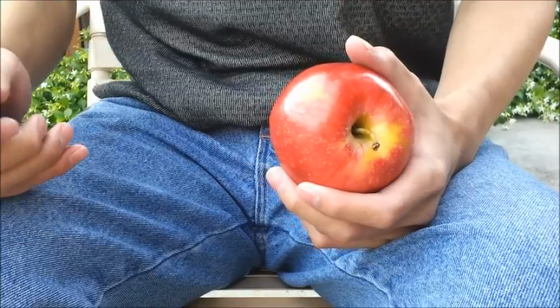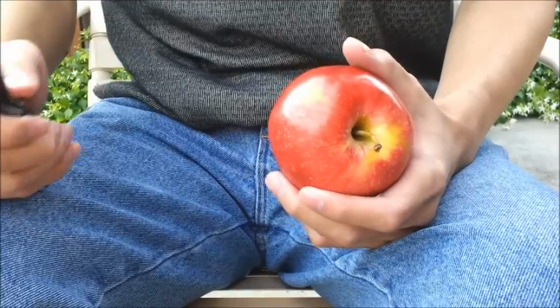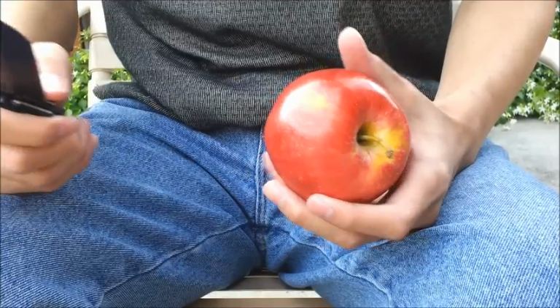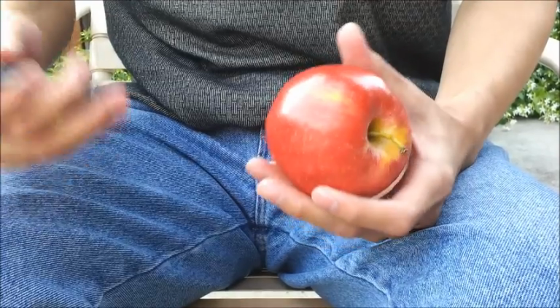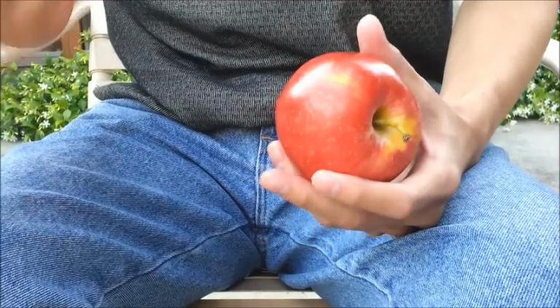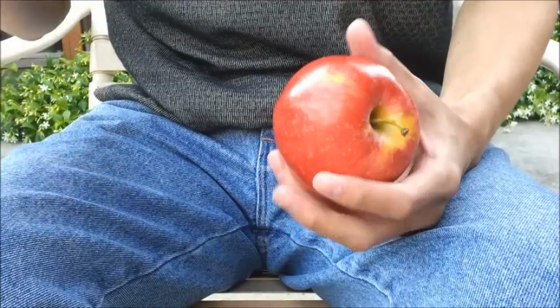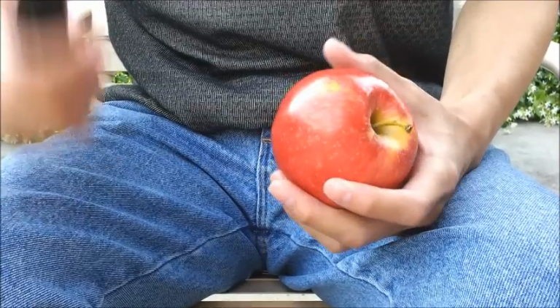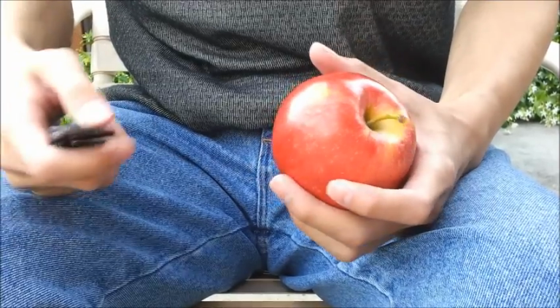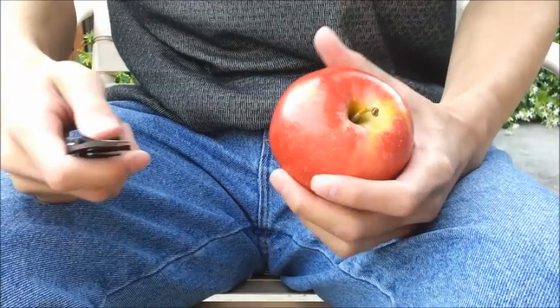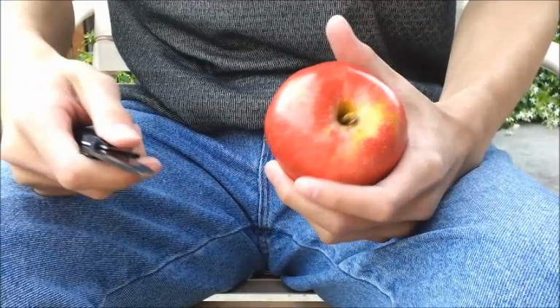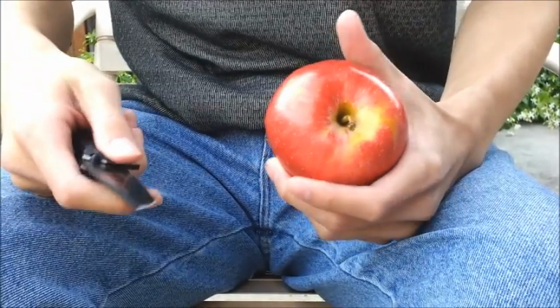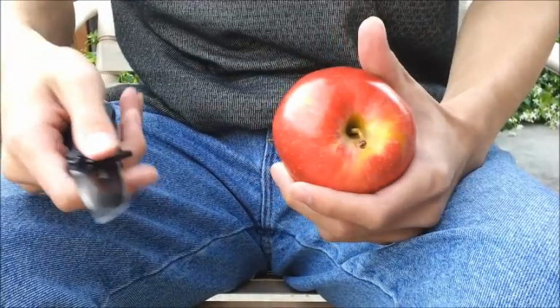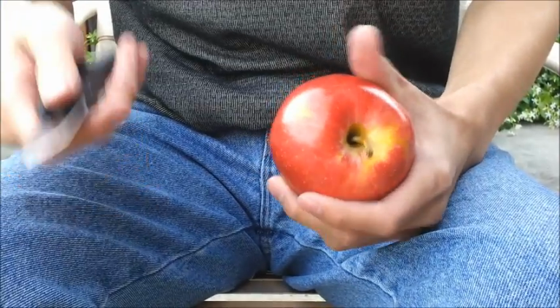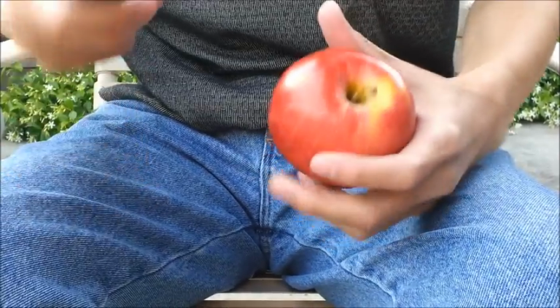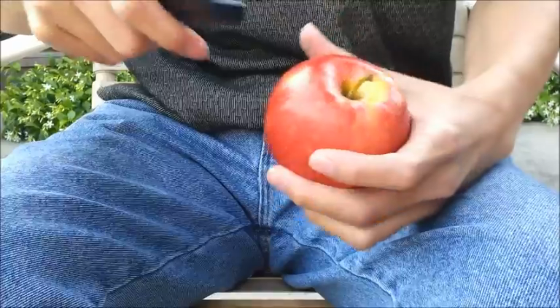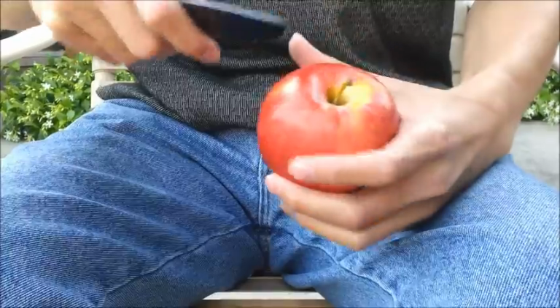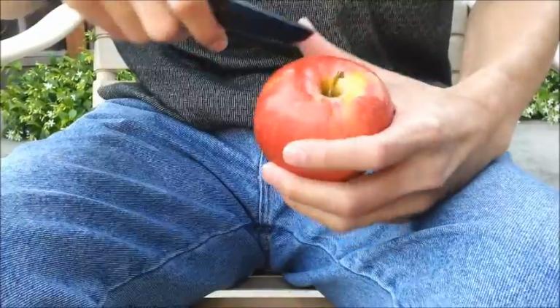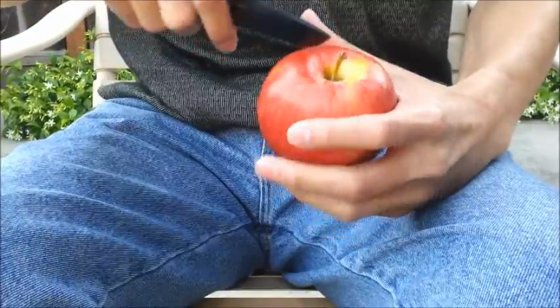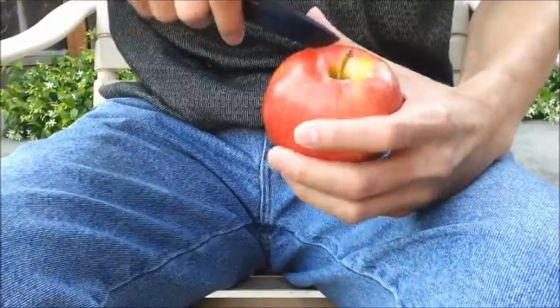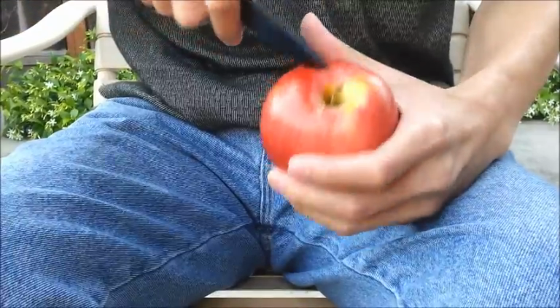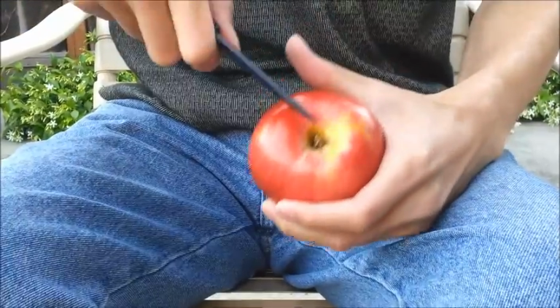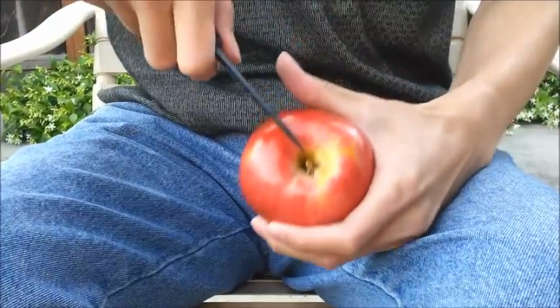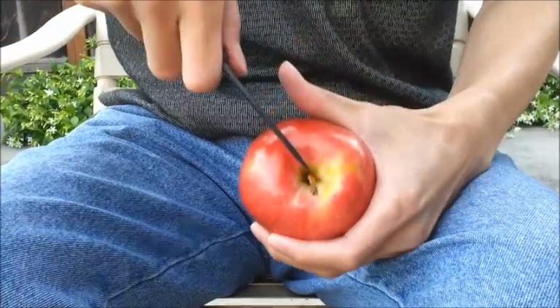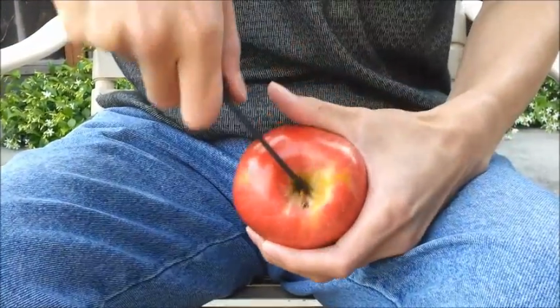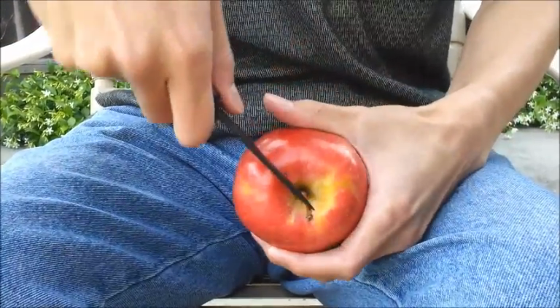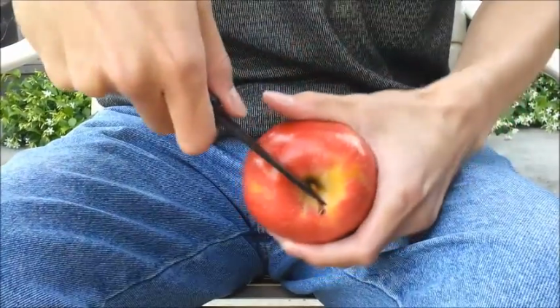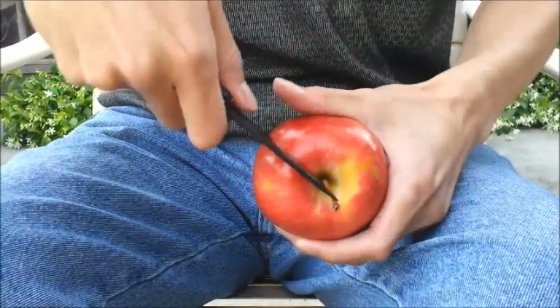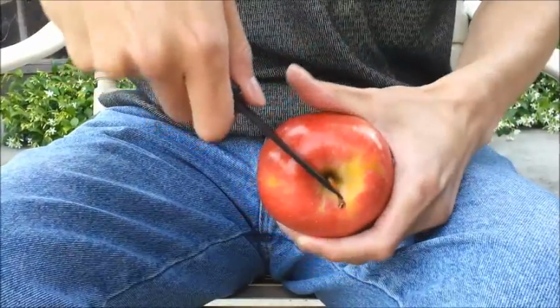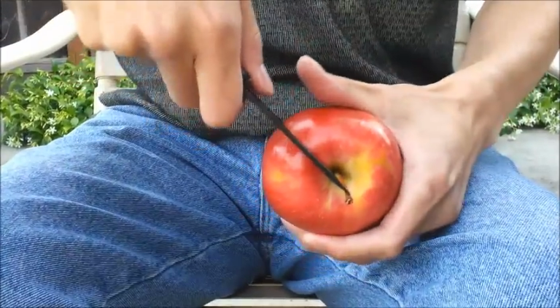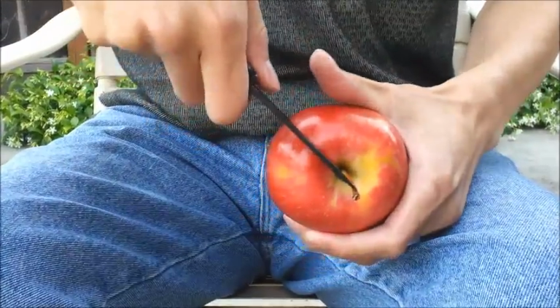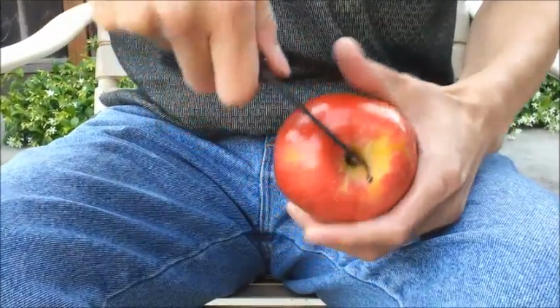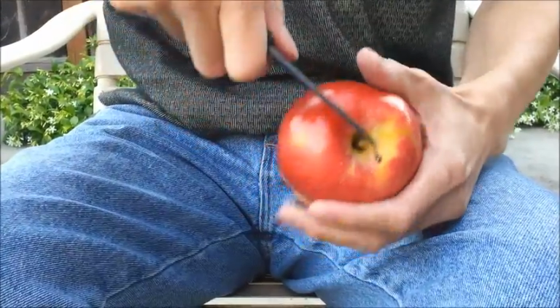How to cut an apple with a knife. First step: make a radial cut like this.